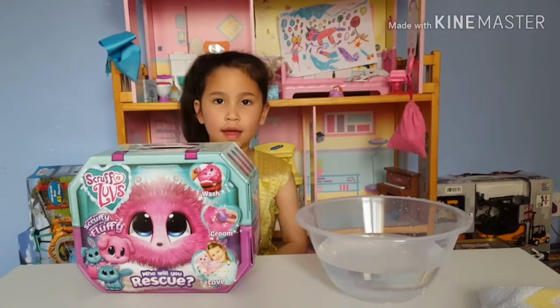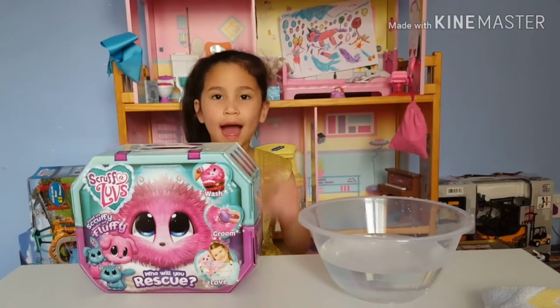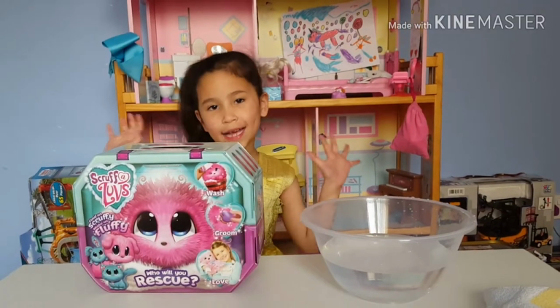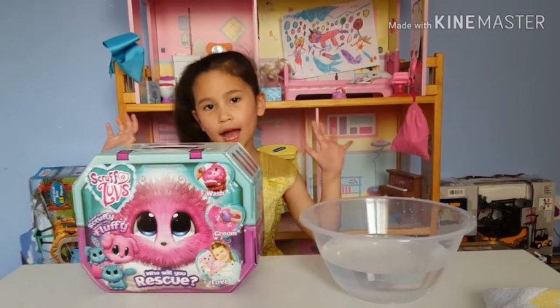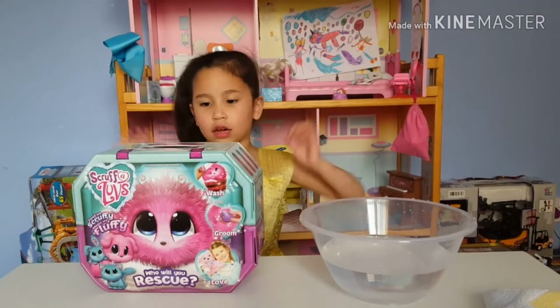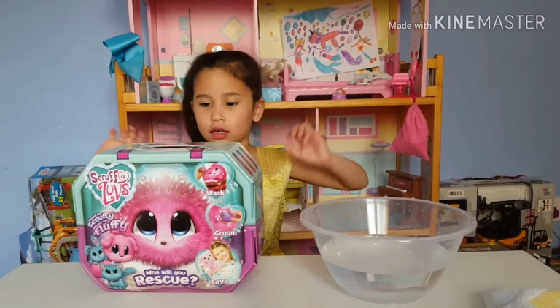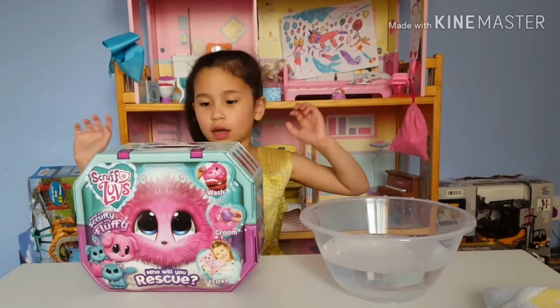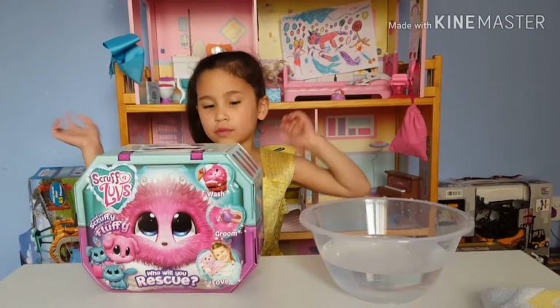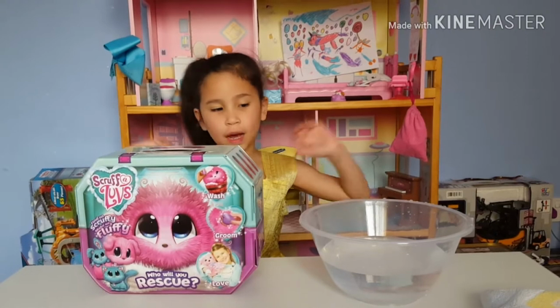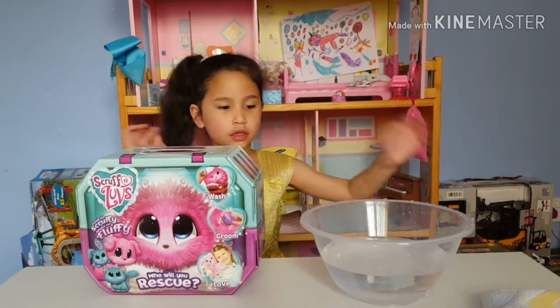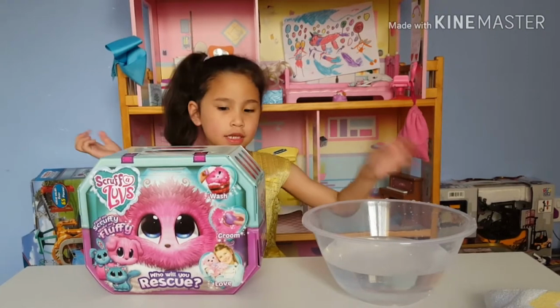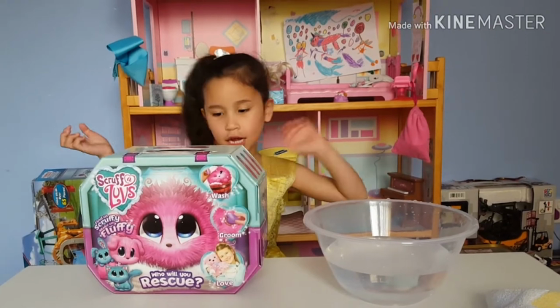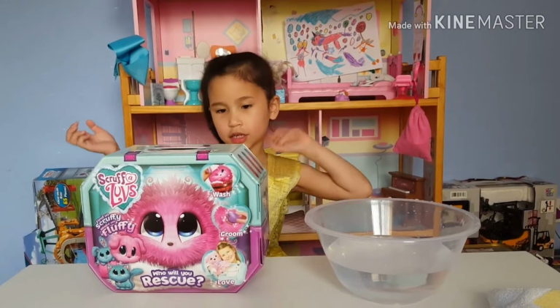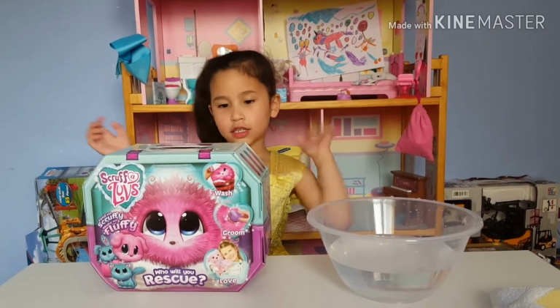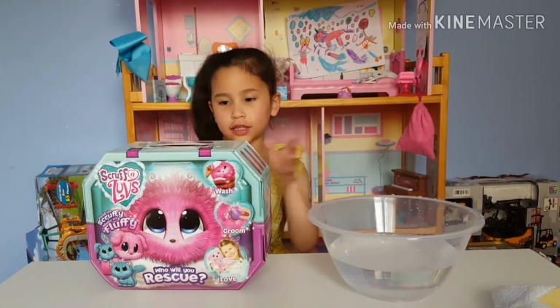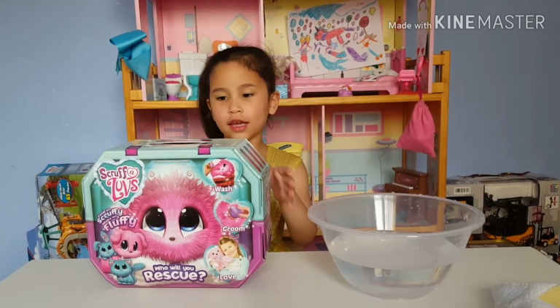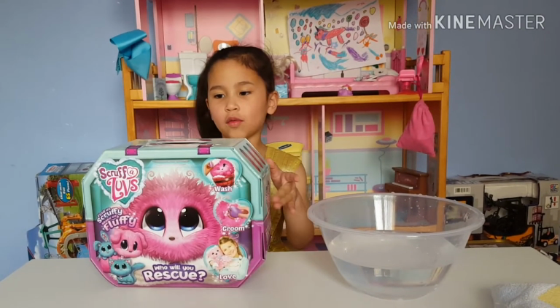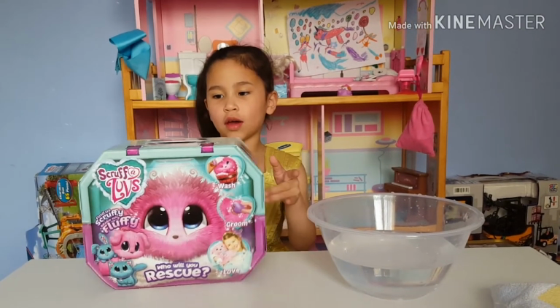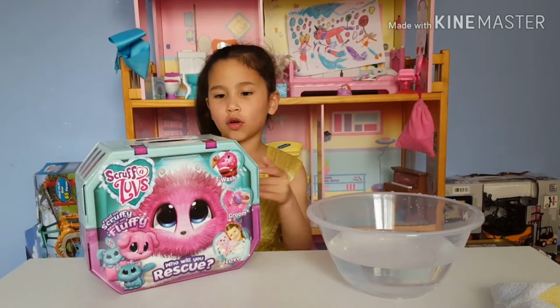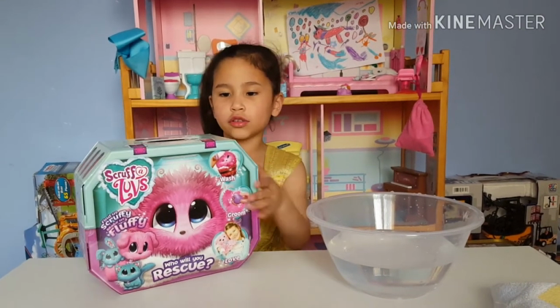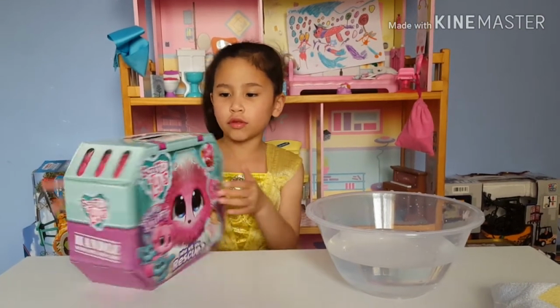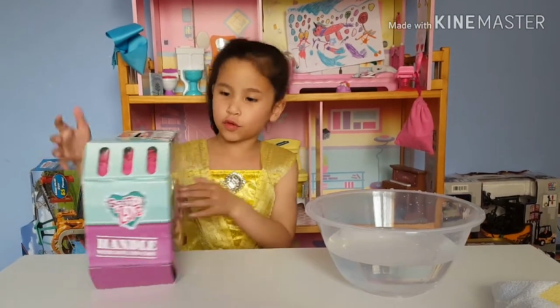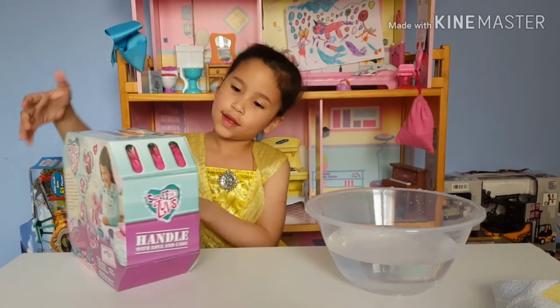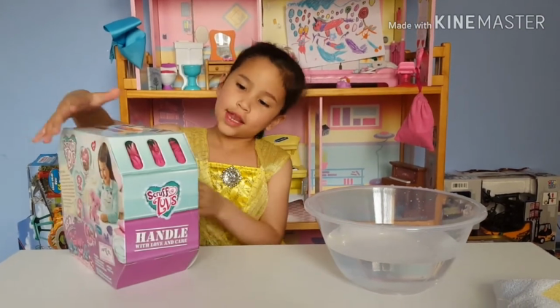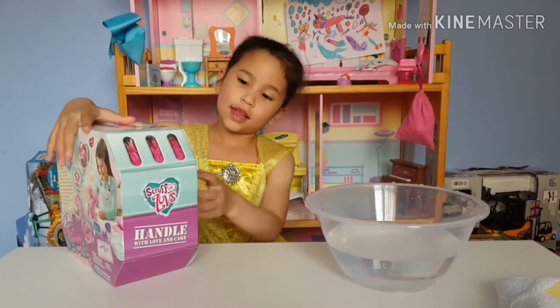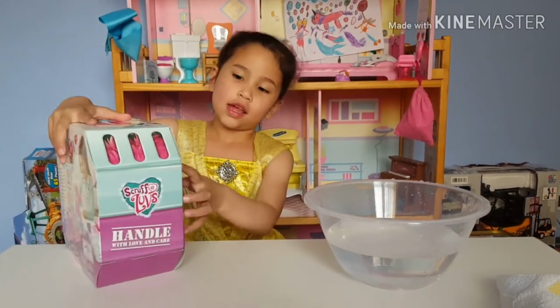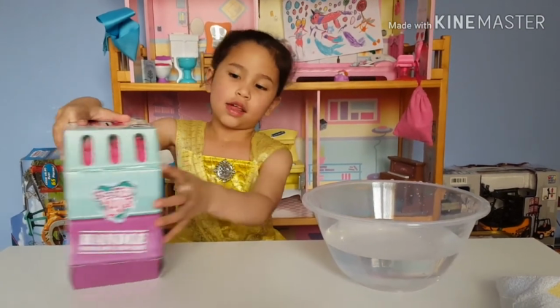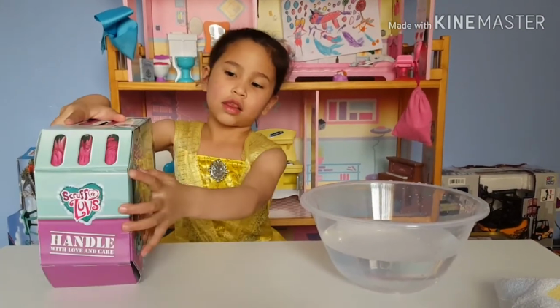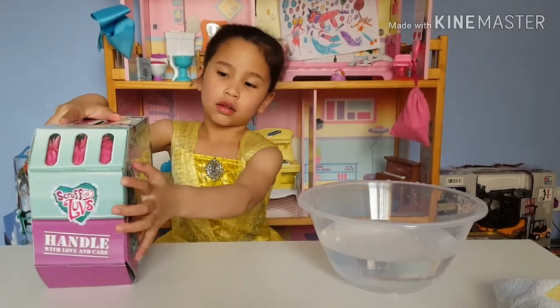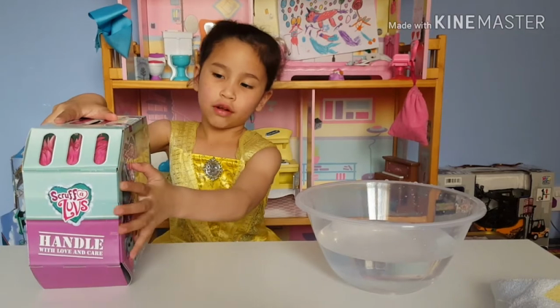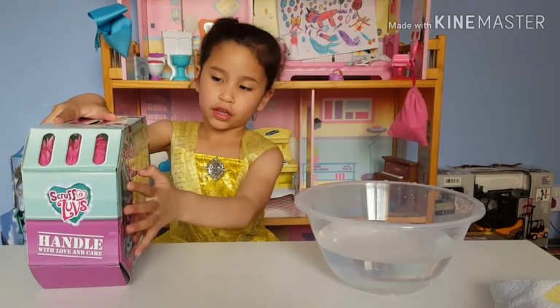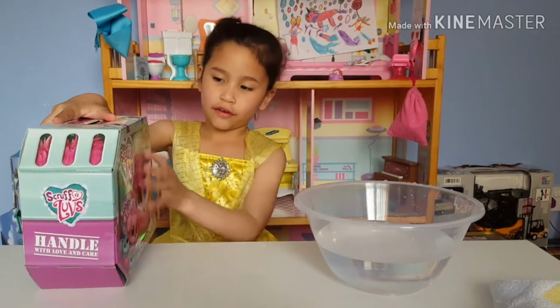Hi guys, welcome back to my channel. Today we are going to review Scrivulas.